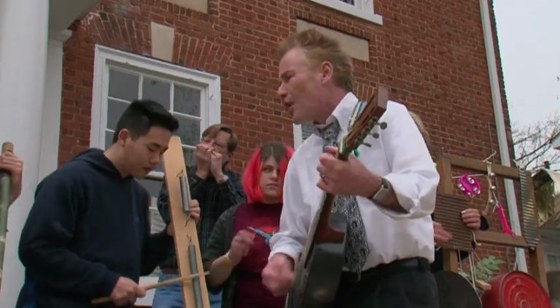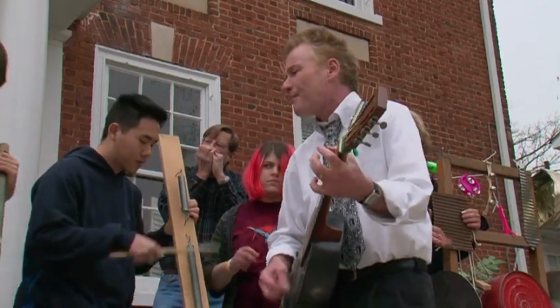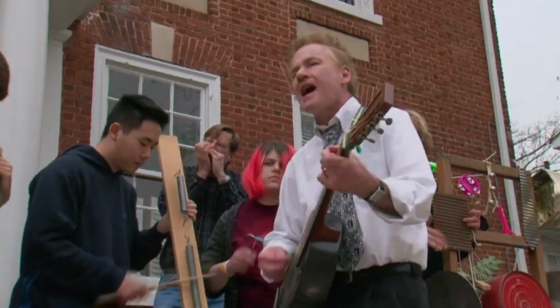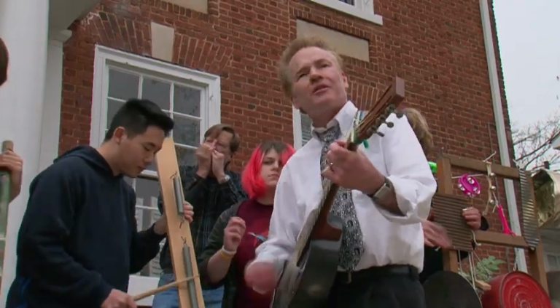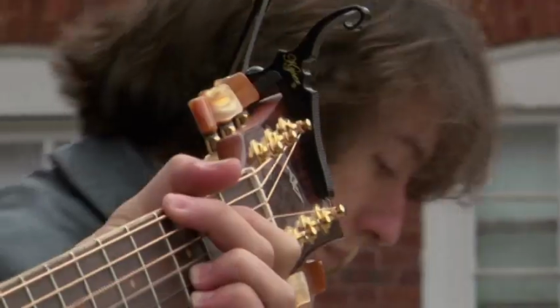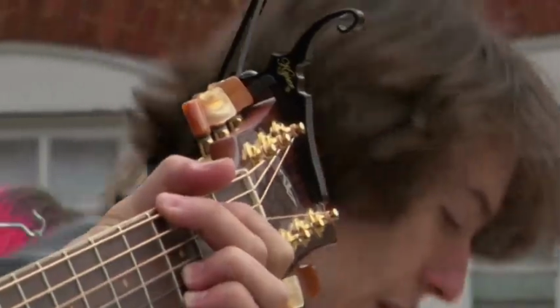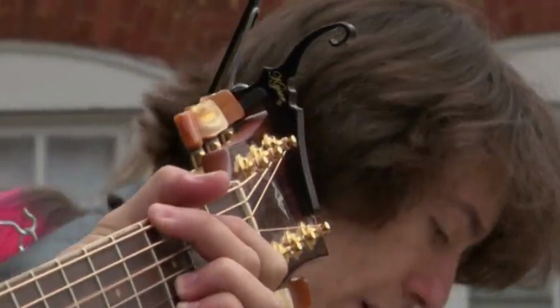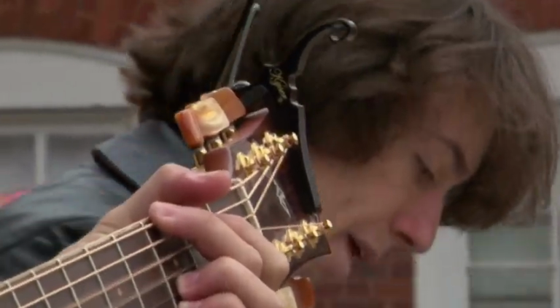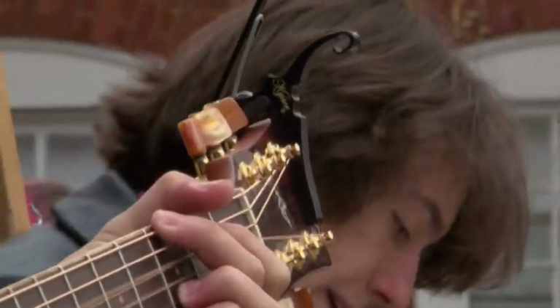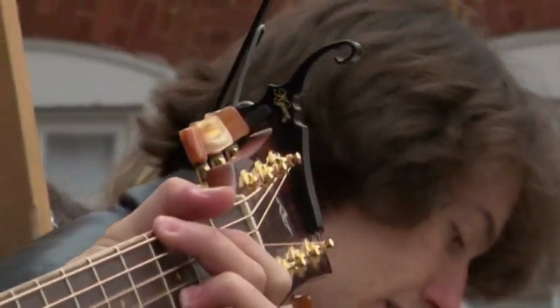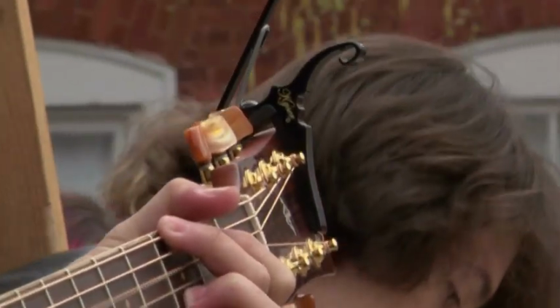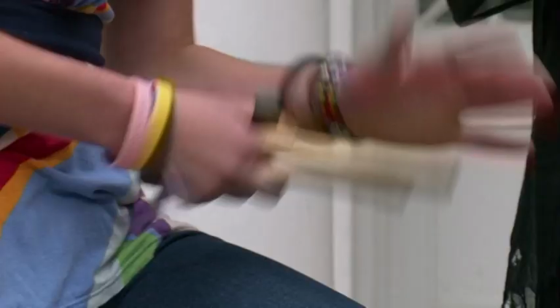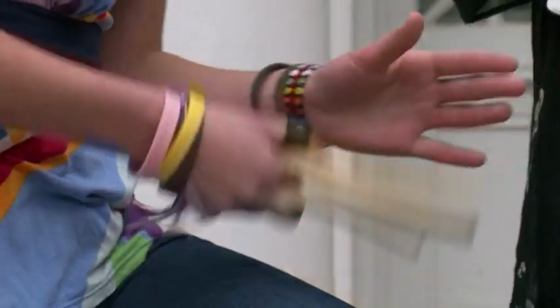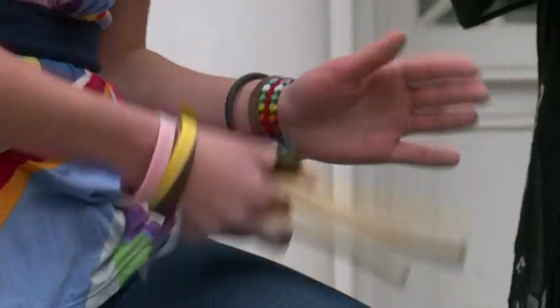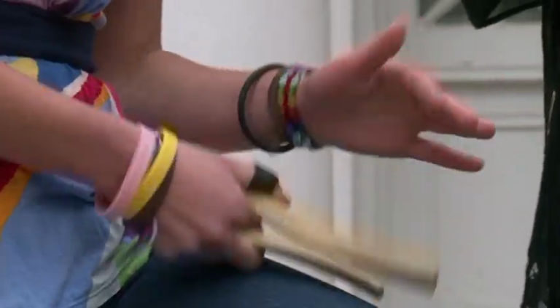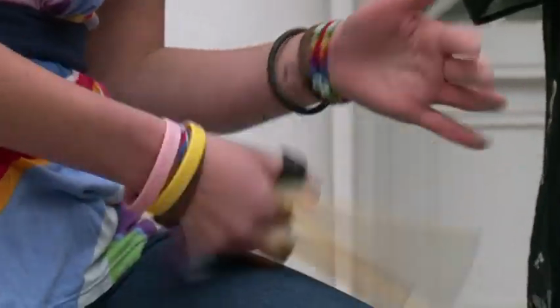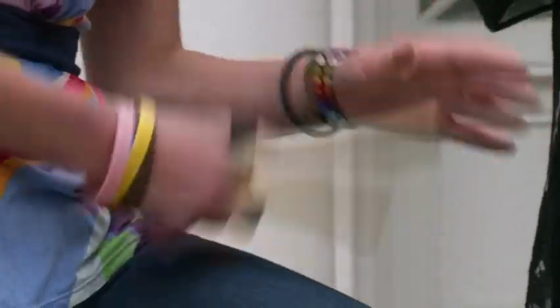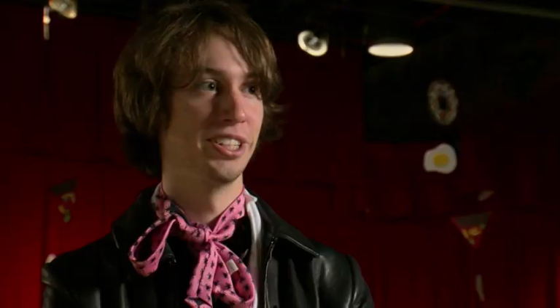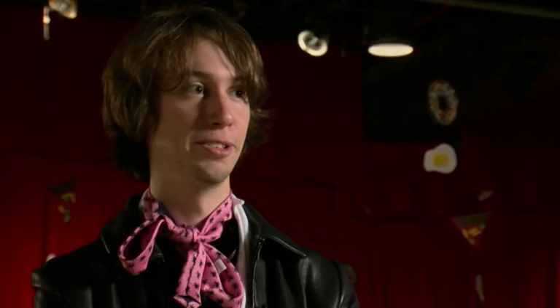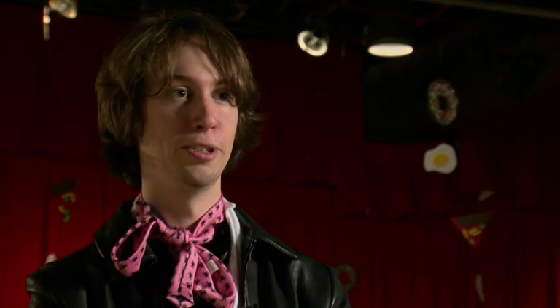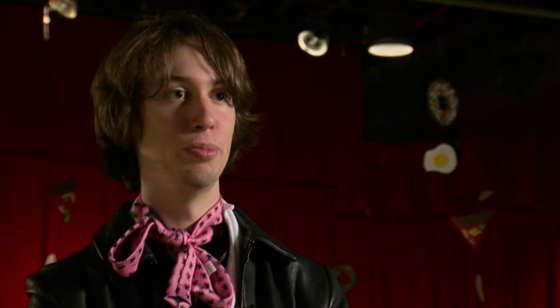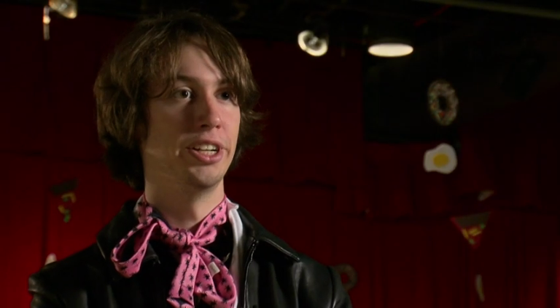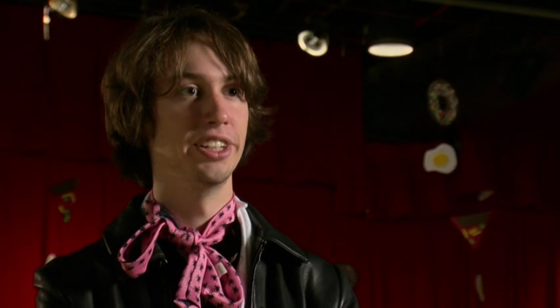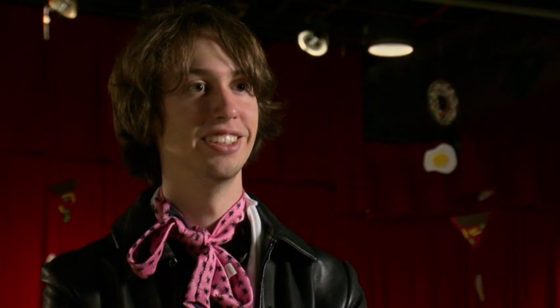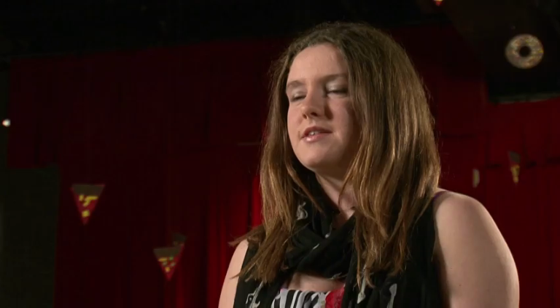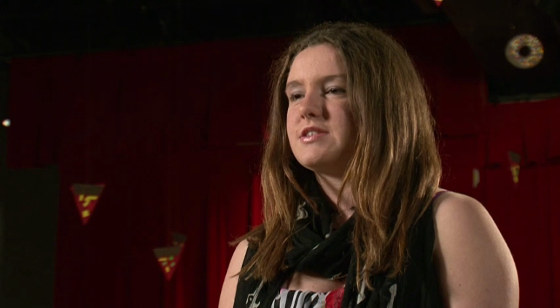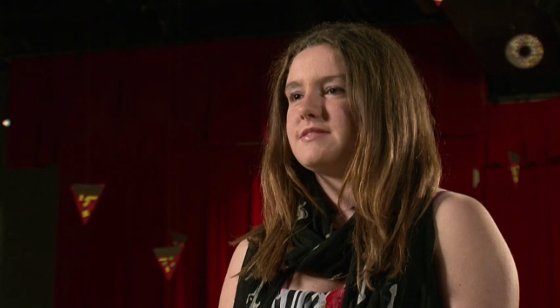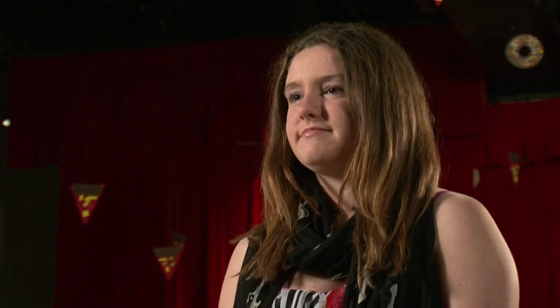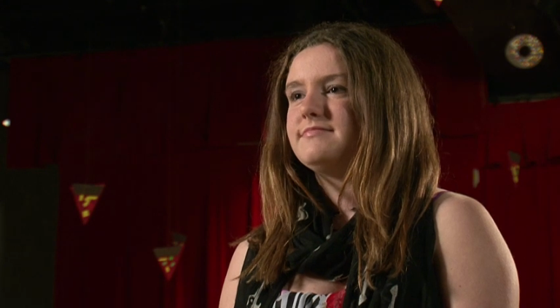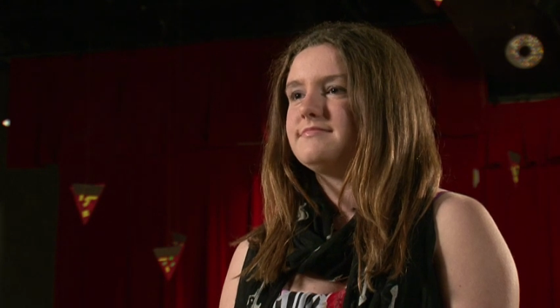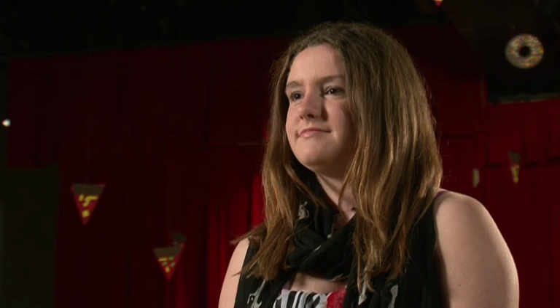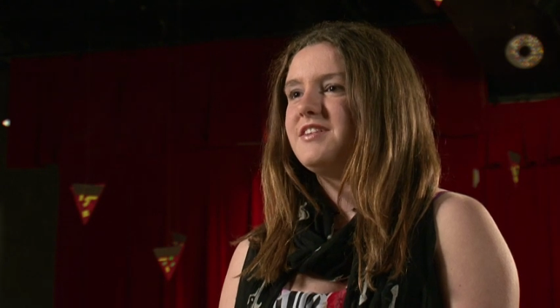We don't say, you know, no, that's not a good sound, you can't play with us. We're open to anything. It's just fun.